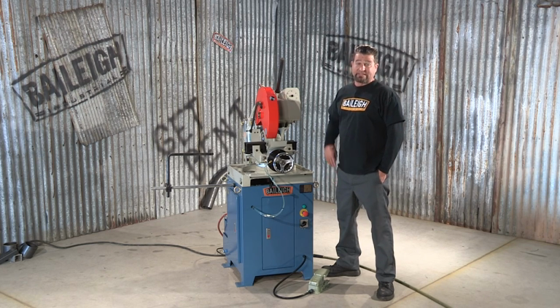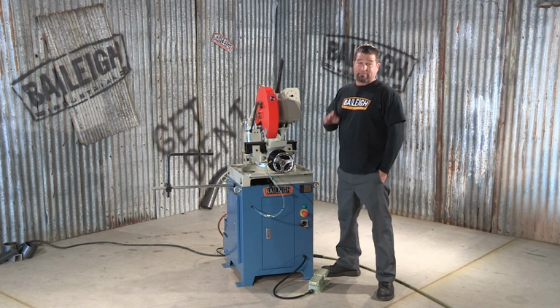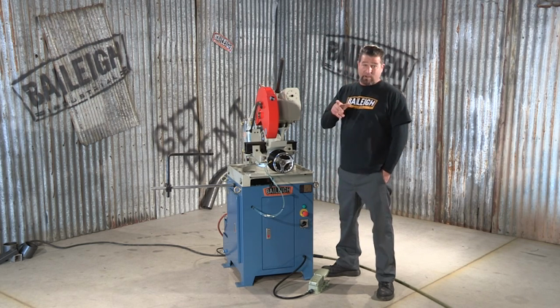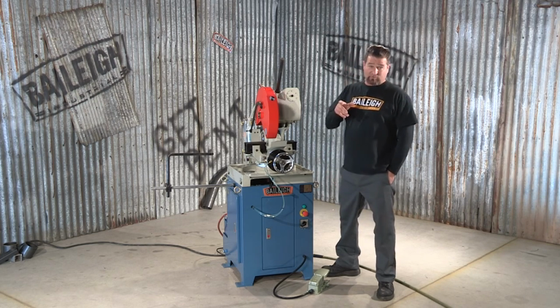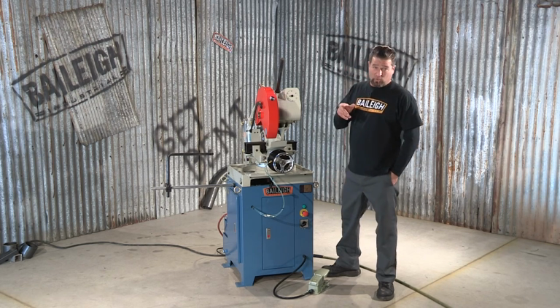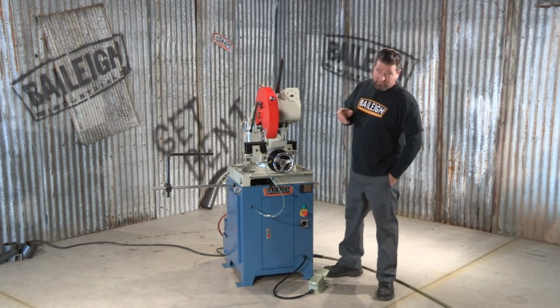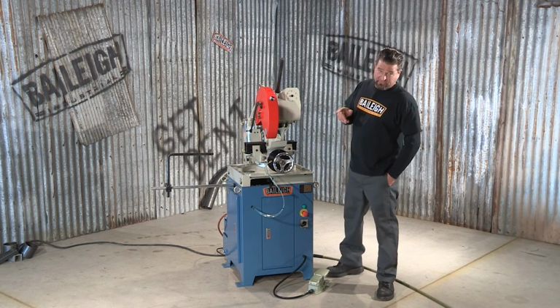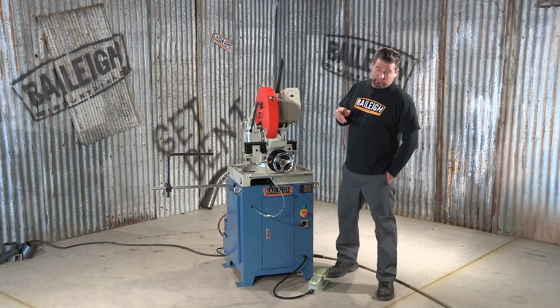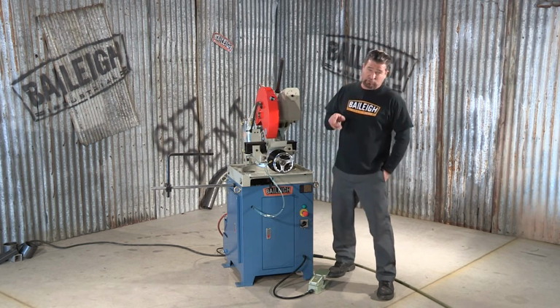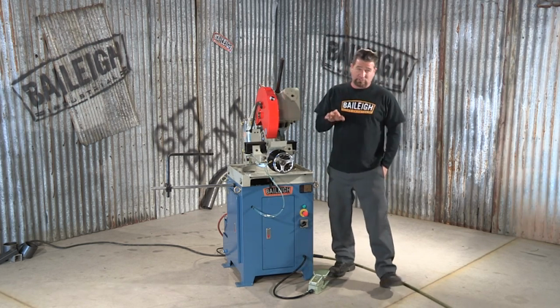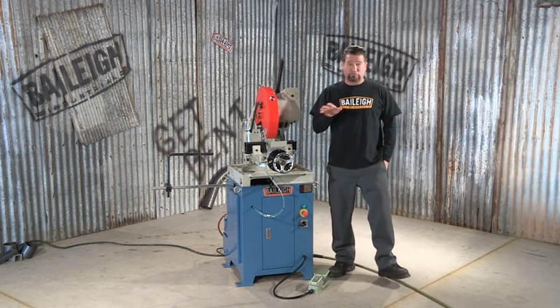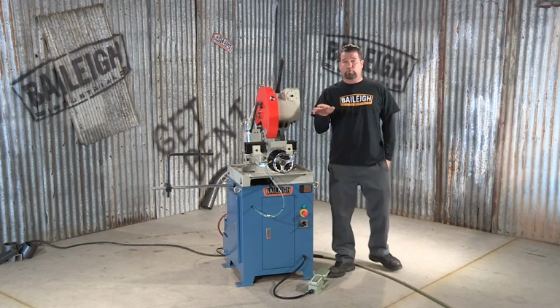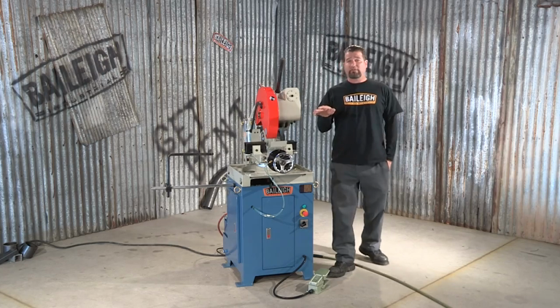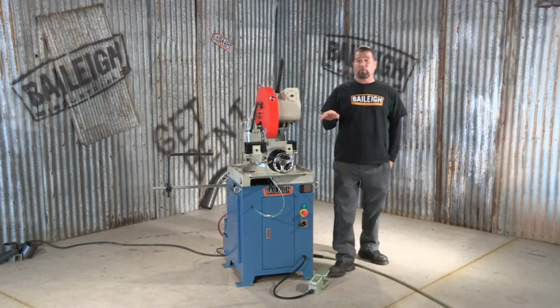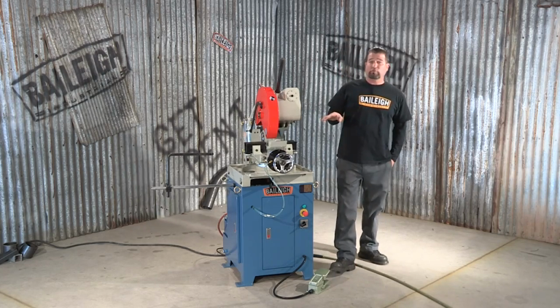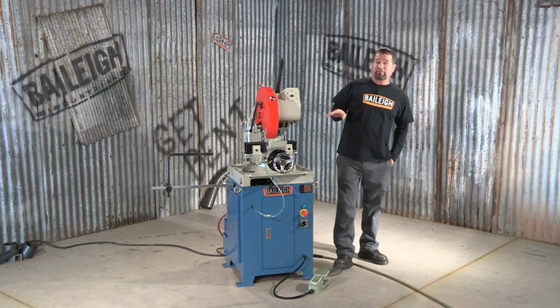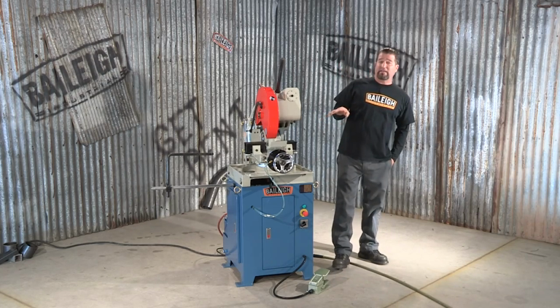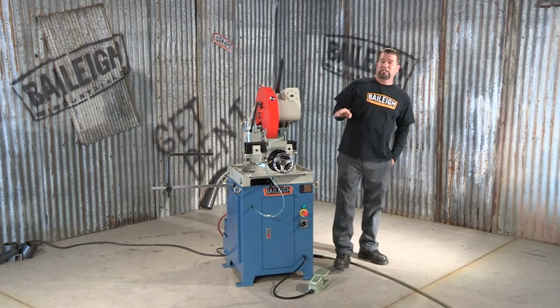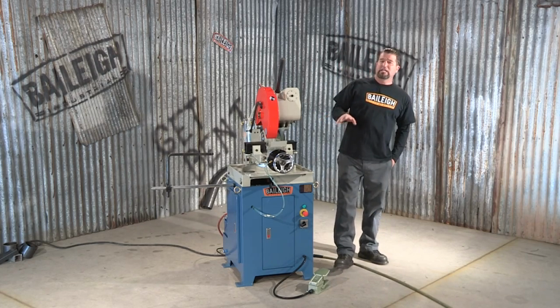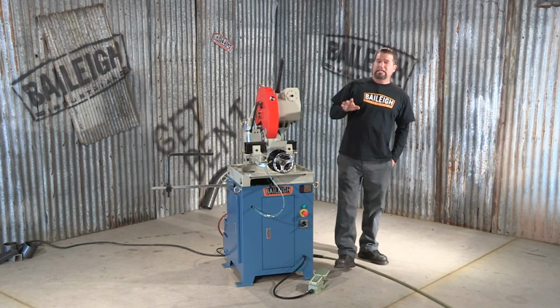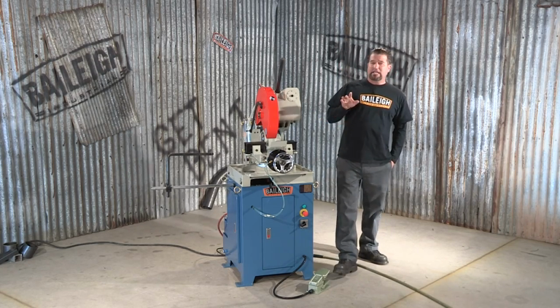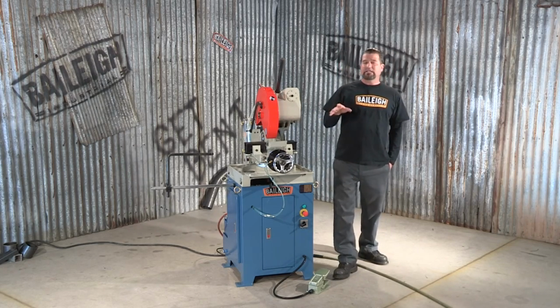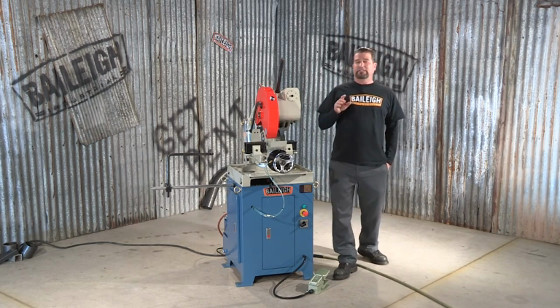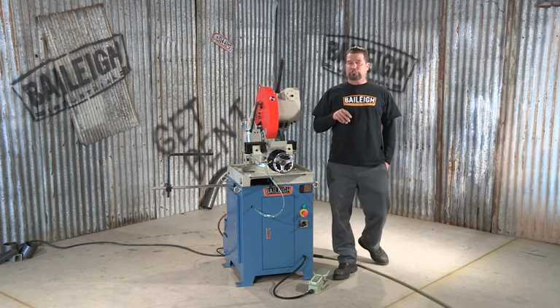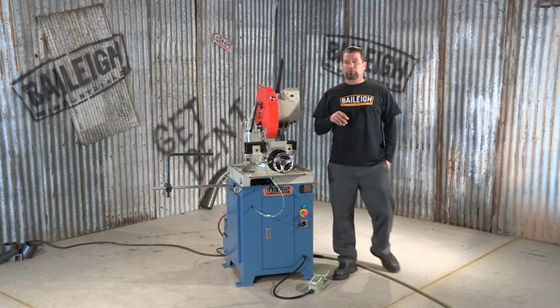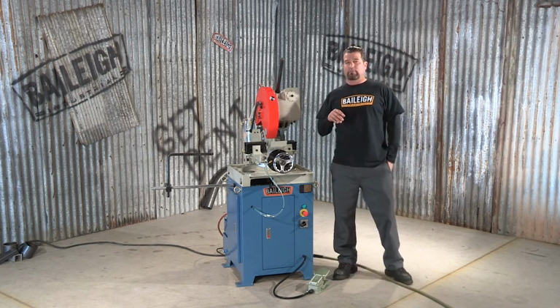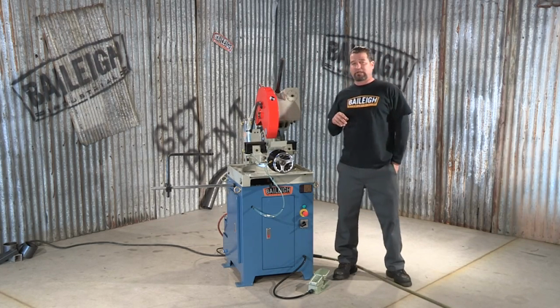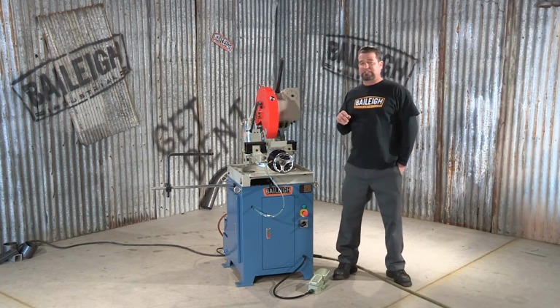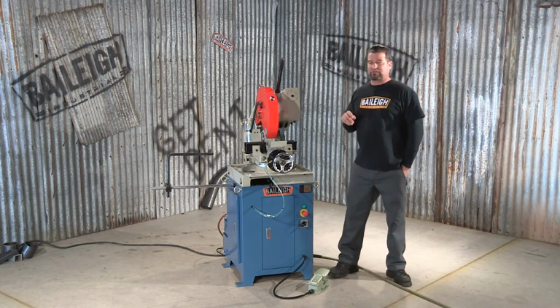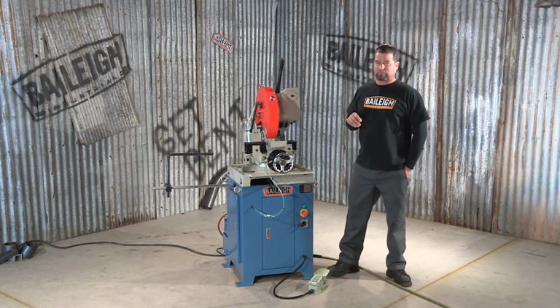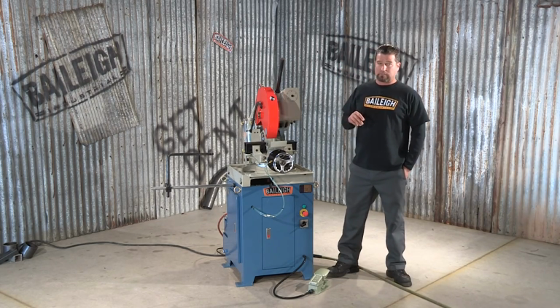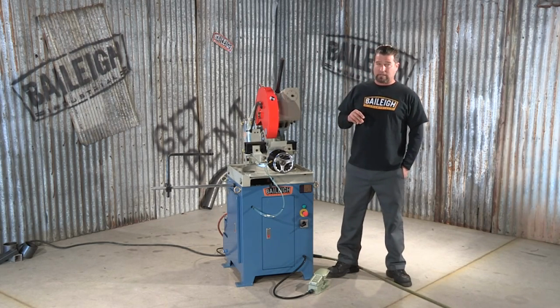The power required for this machine is 220 volt 3-phase and an additional compressed air supply.